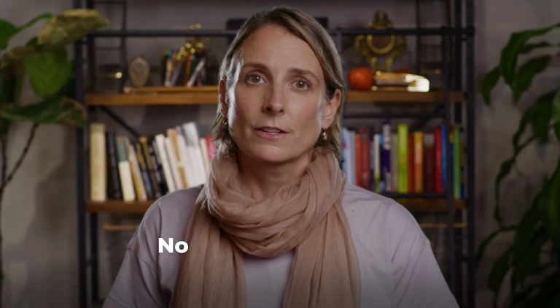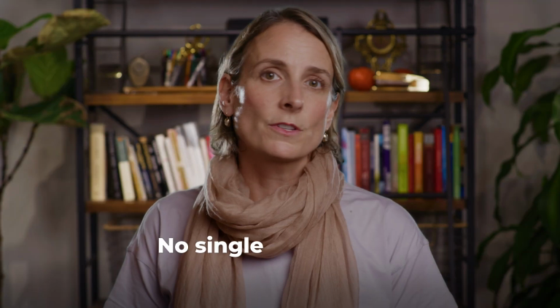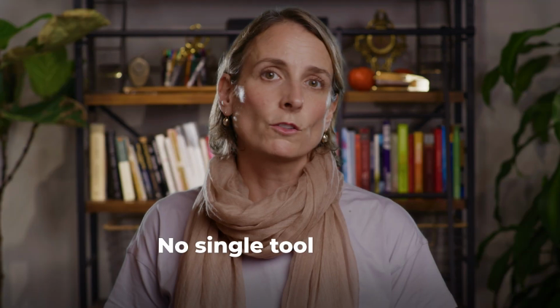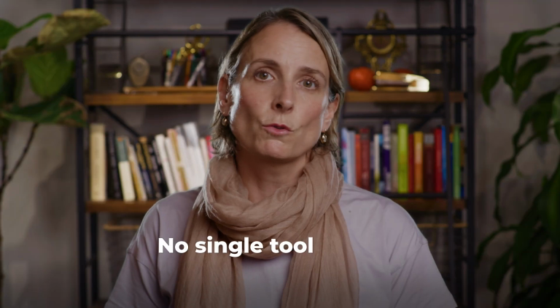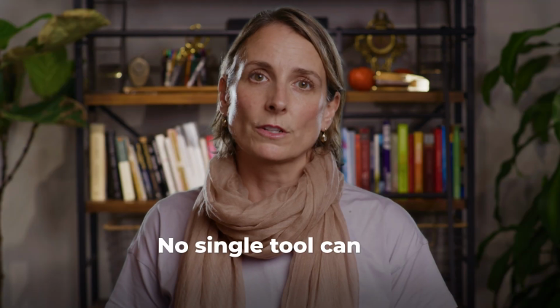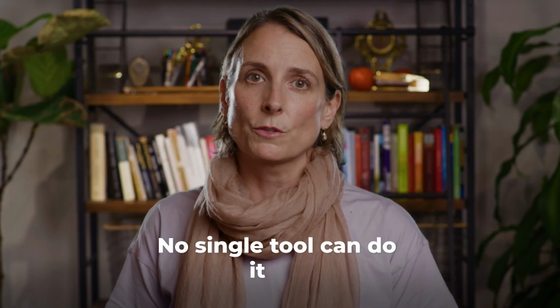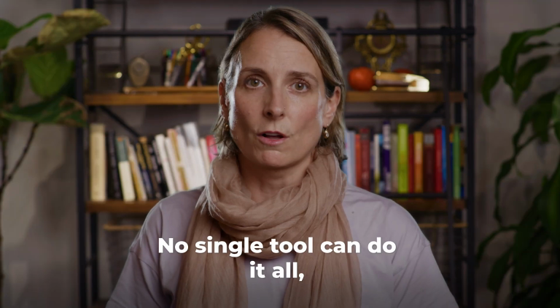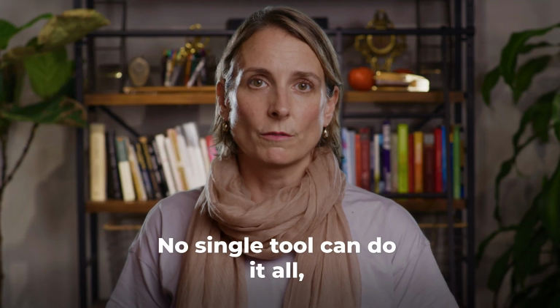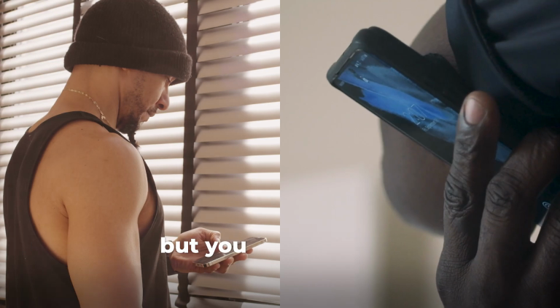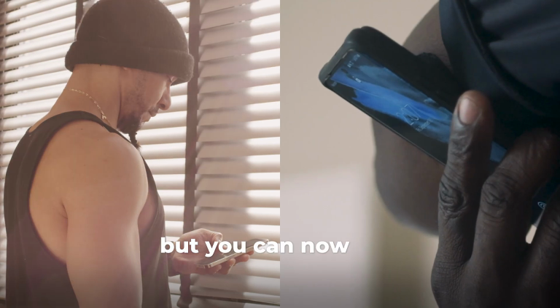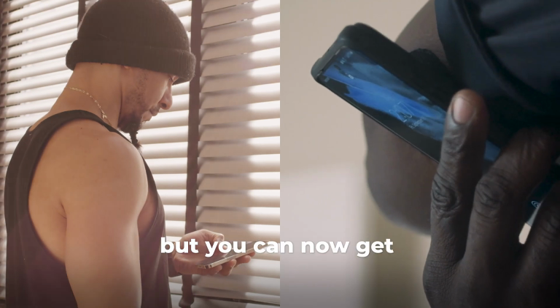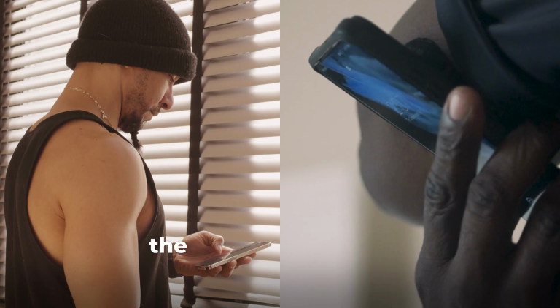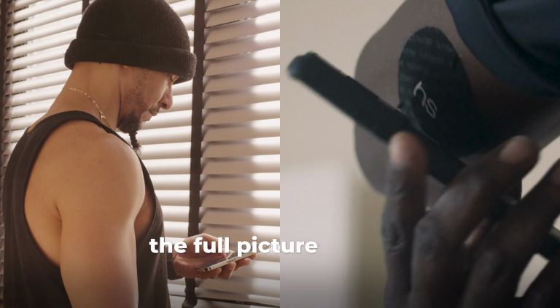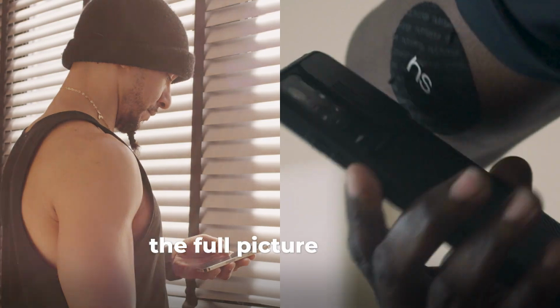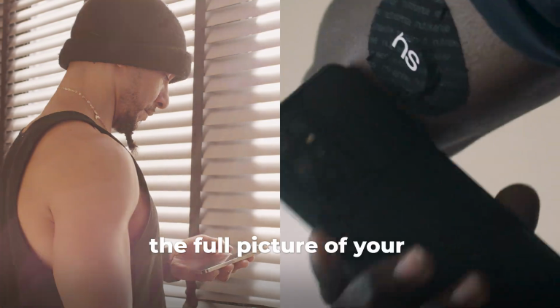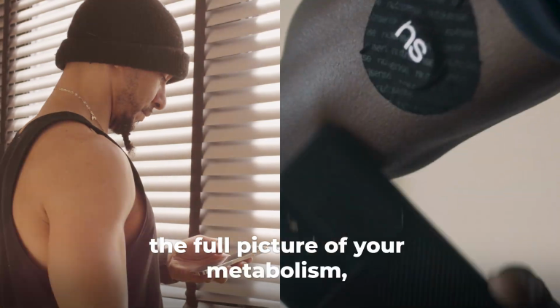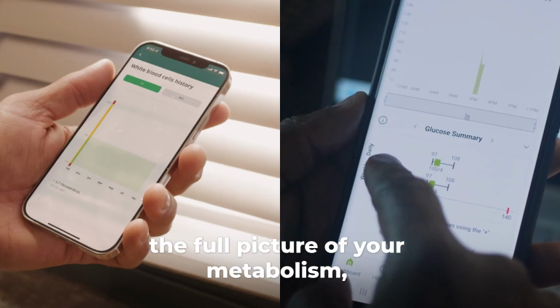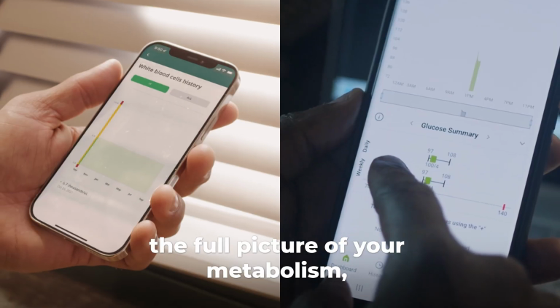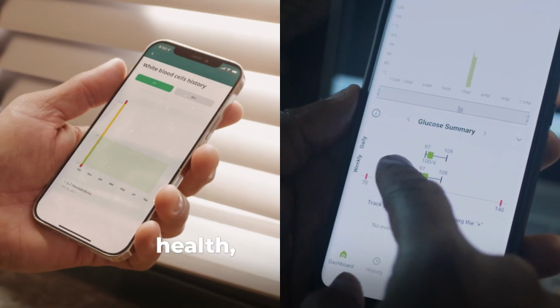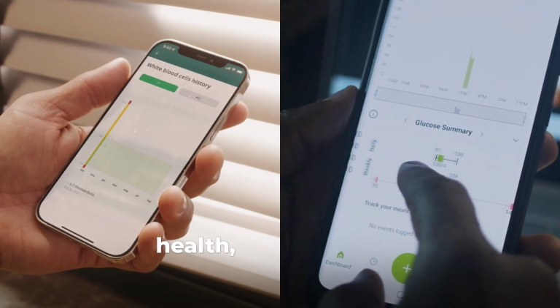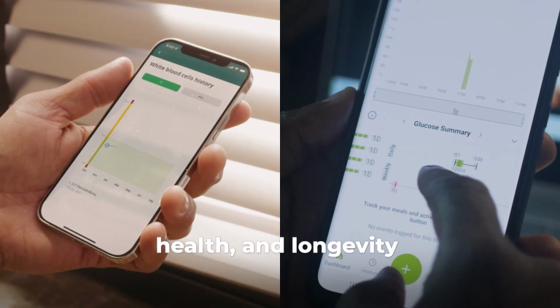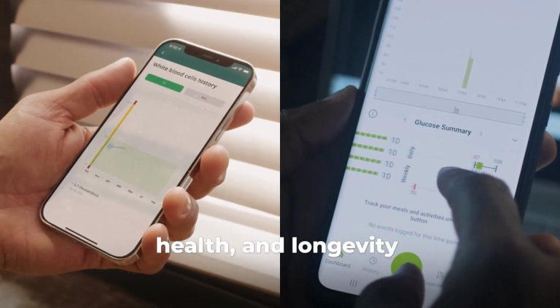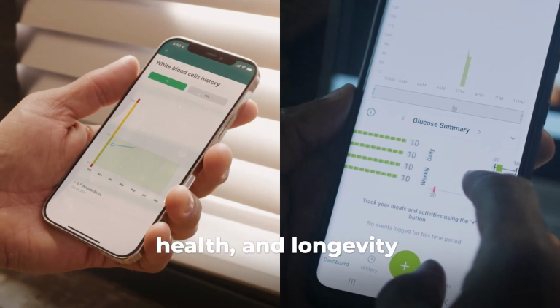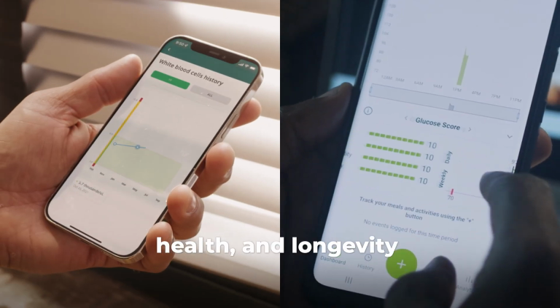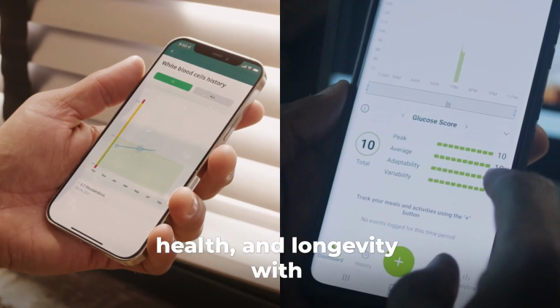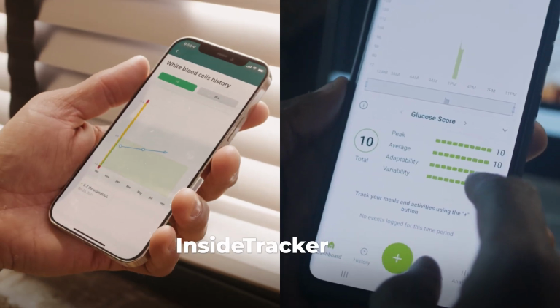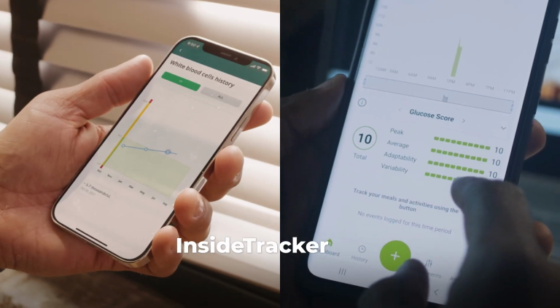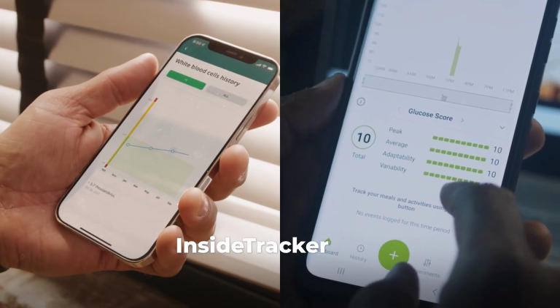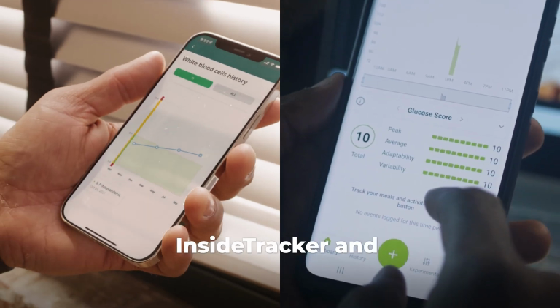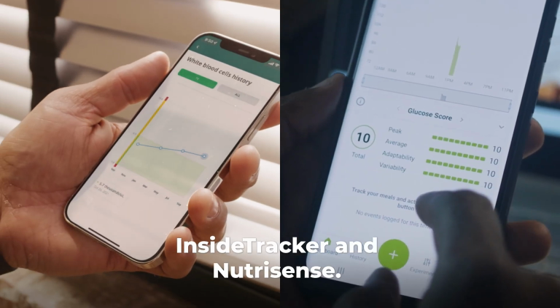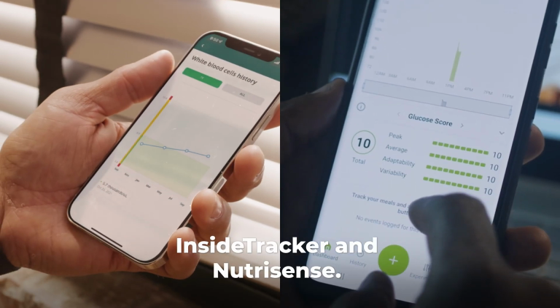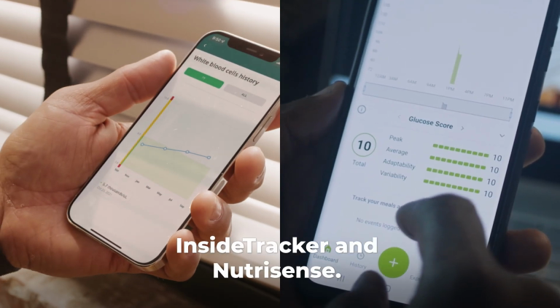No single tool can do it all, but you can now get the full picture of your metabolic health and longevity with InsideTracker and NutriSense.